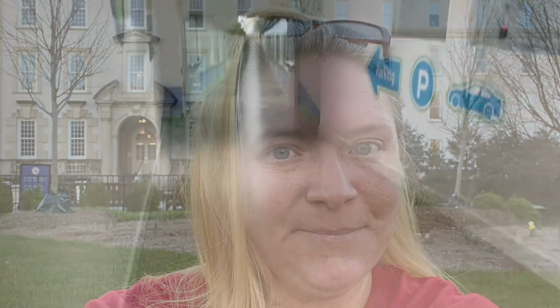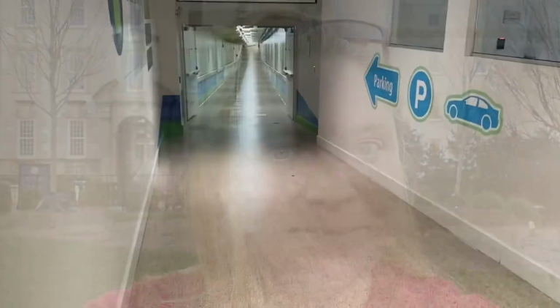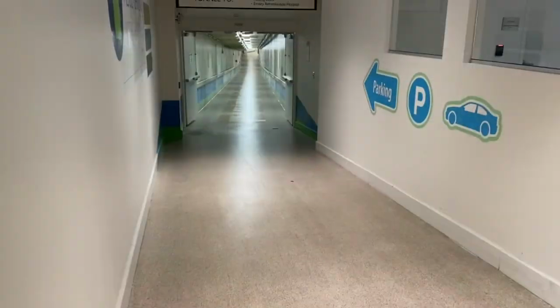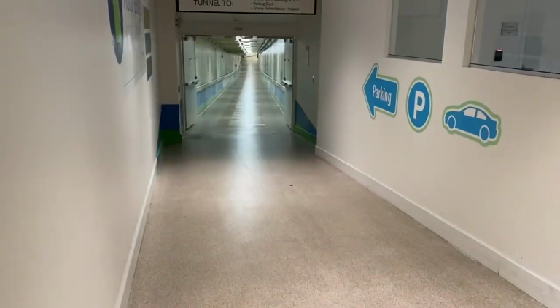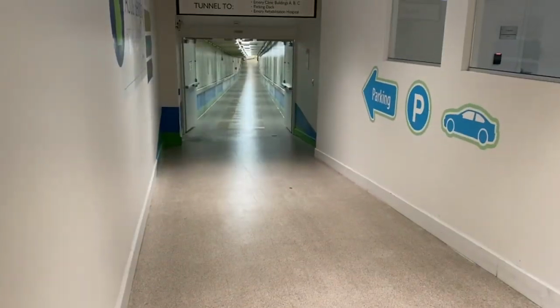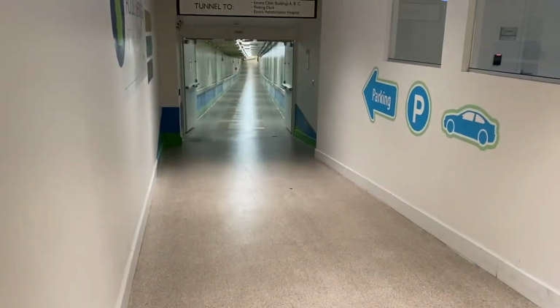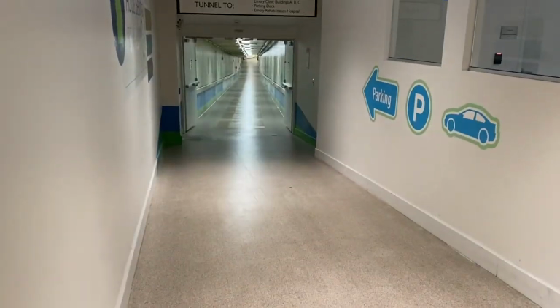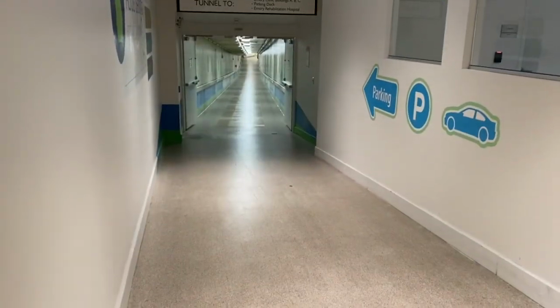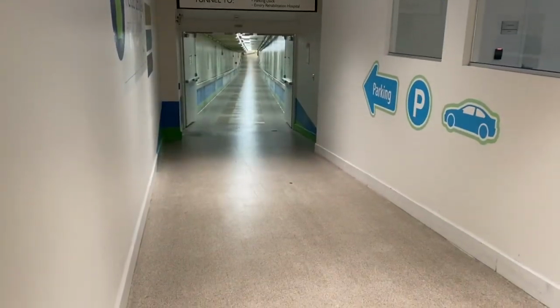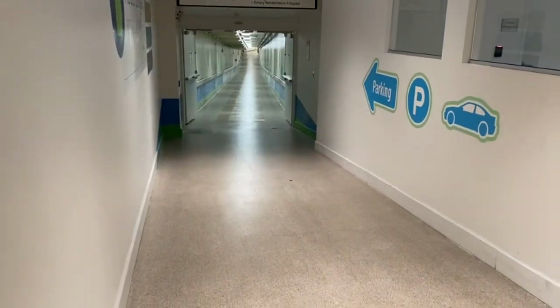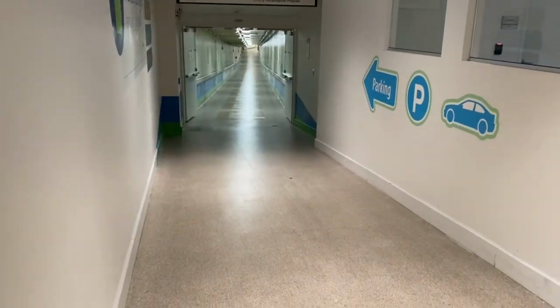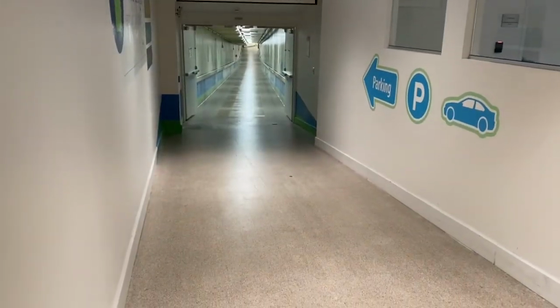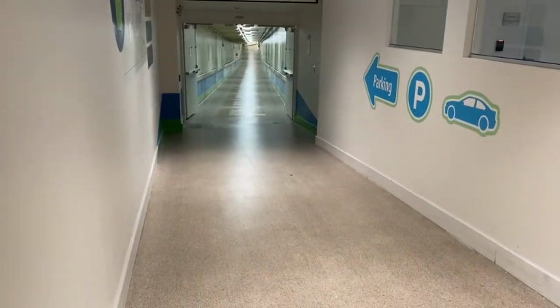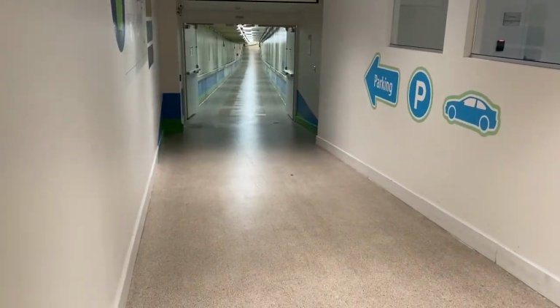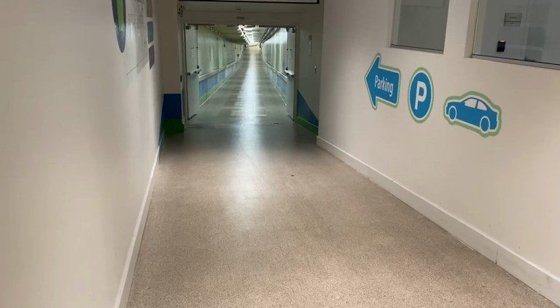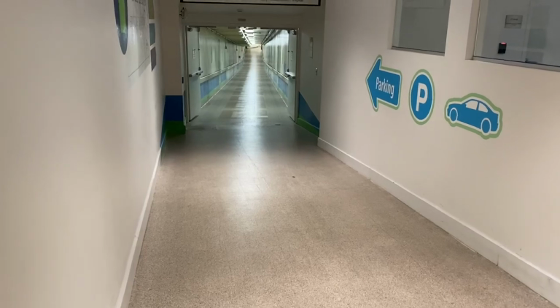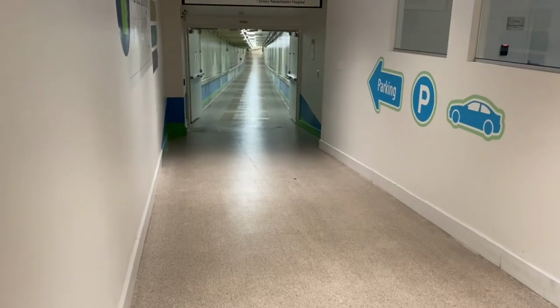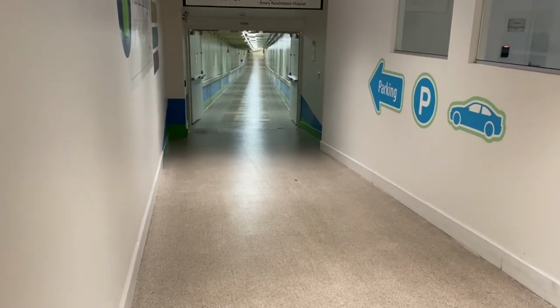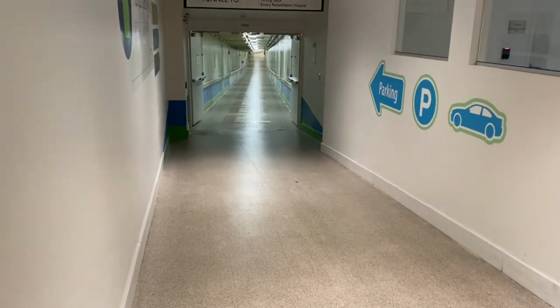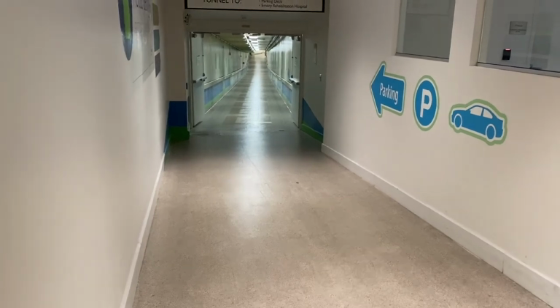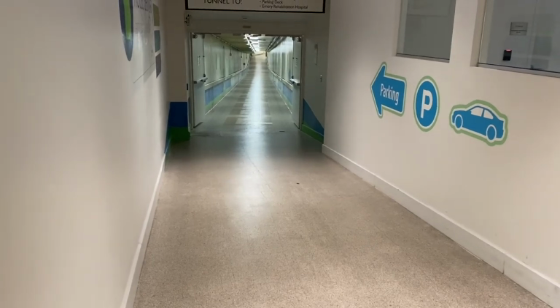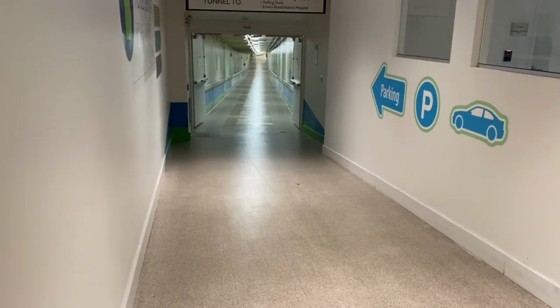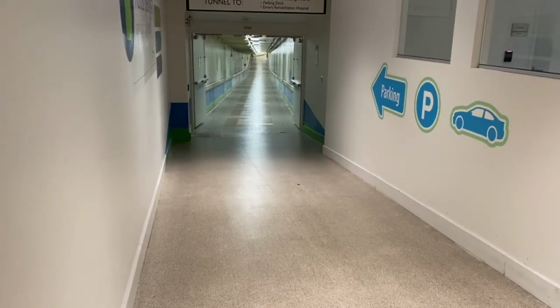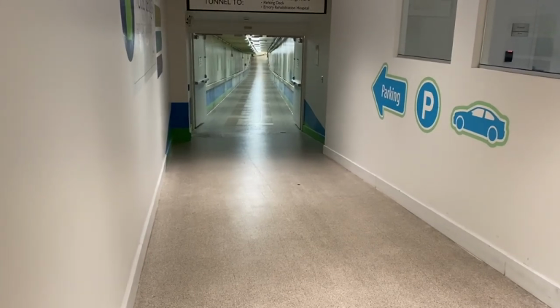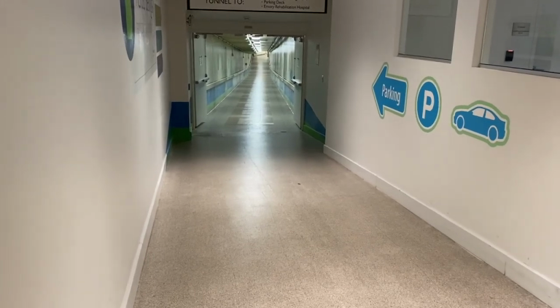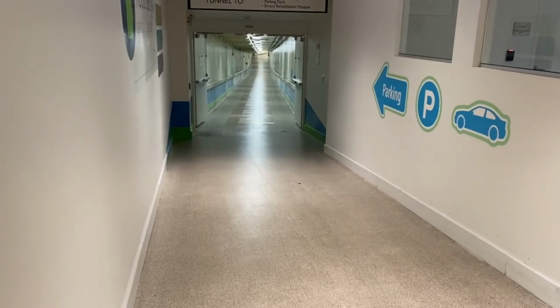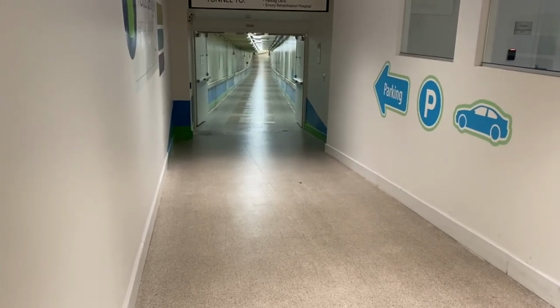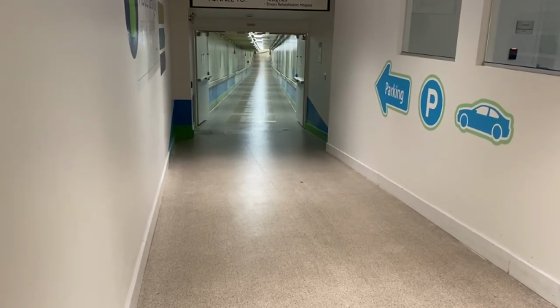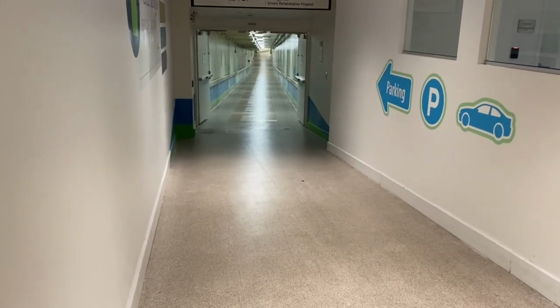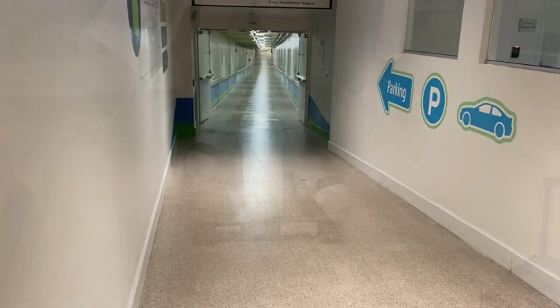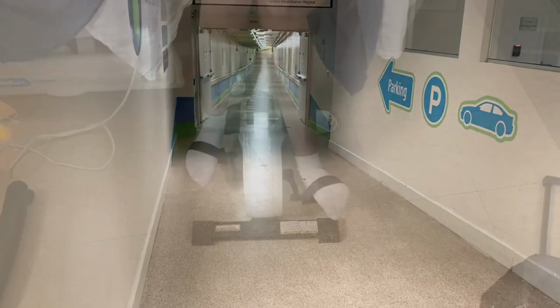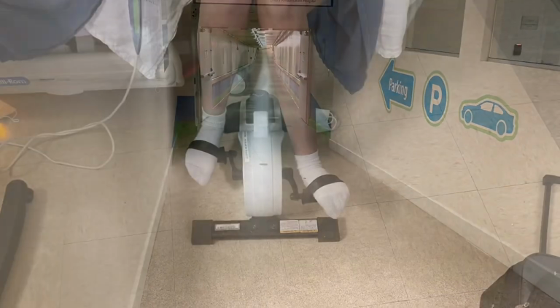Check out this hall — what does this remind you of? Reminds you of something.